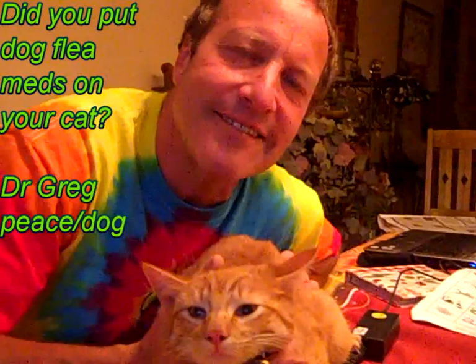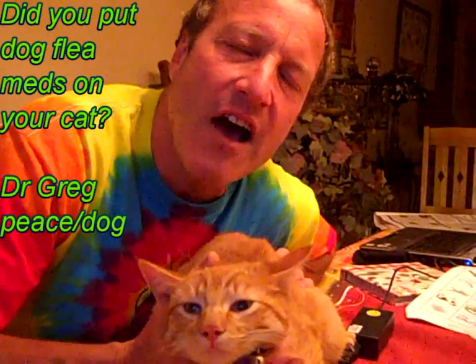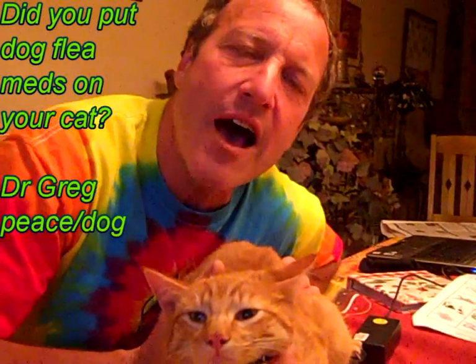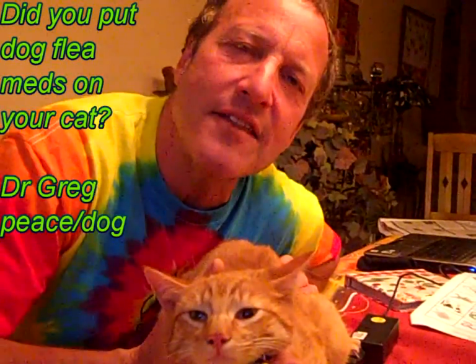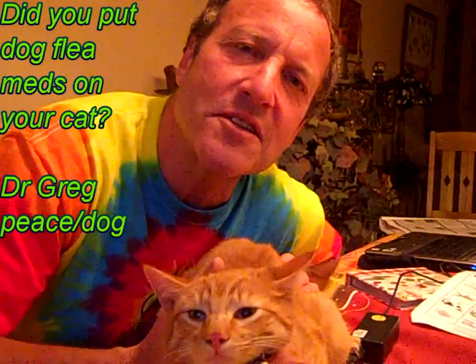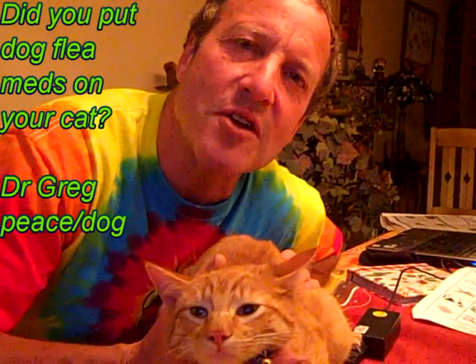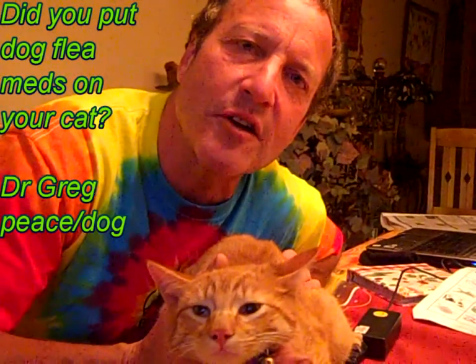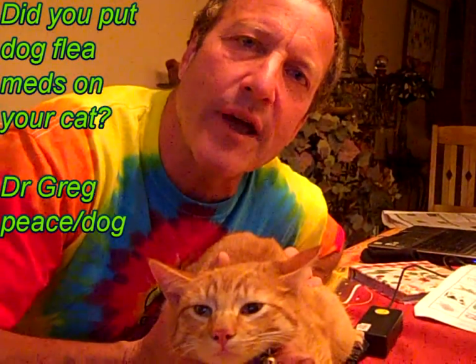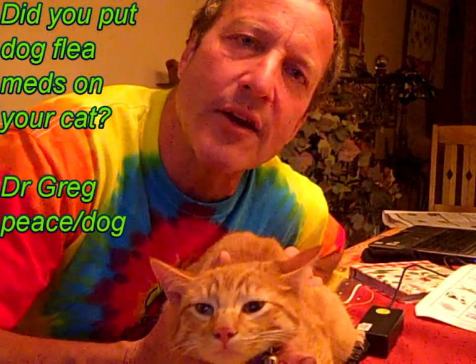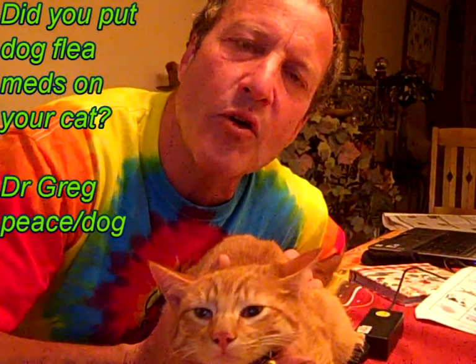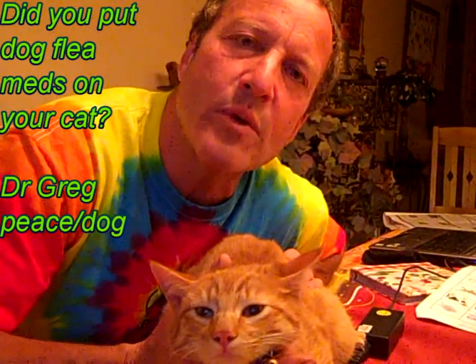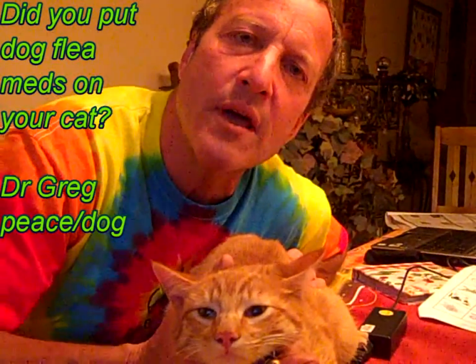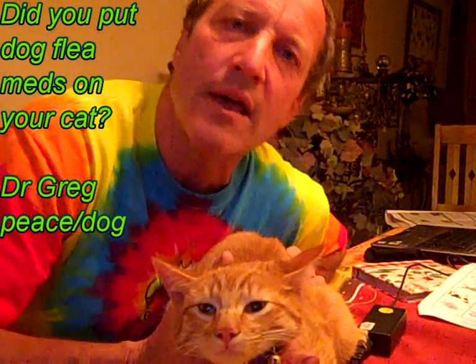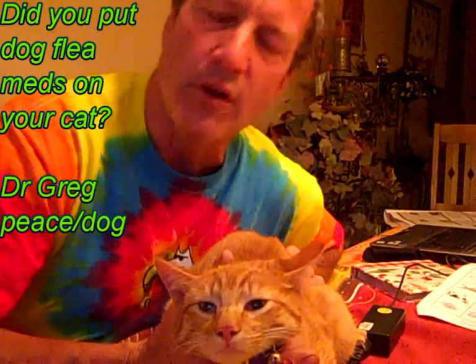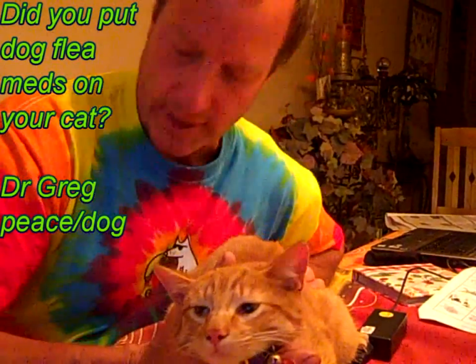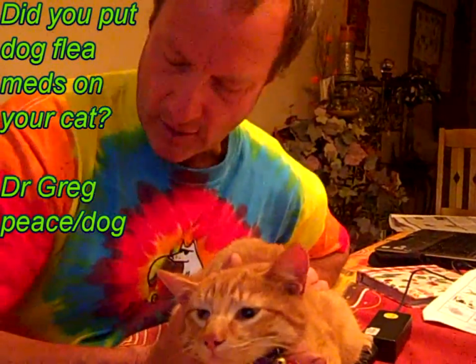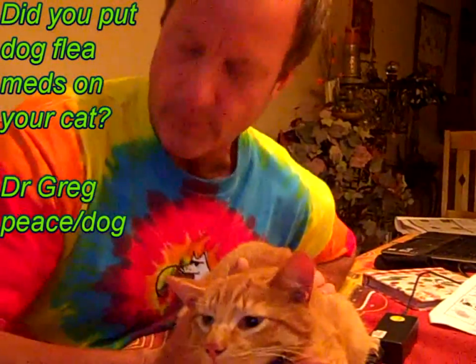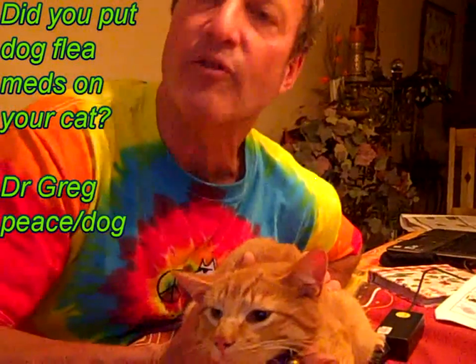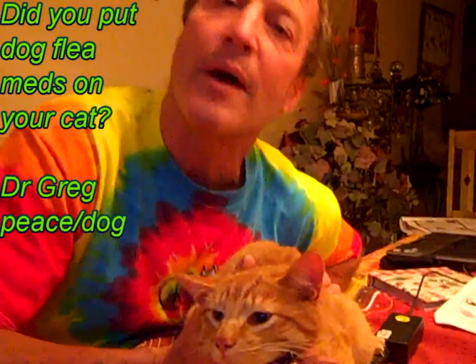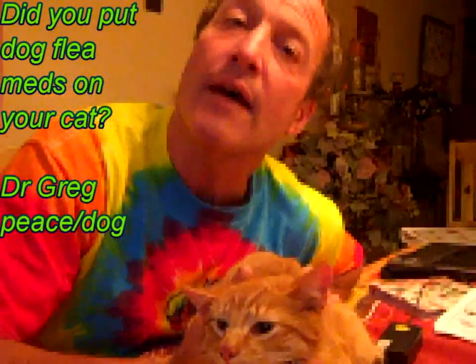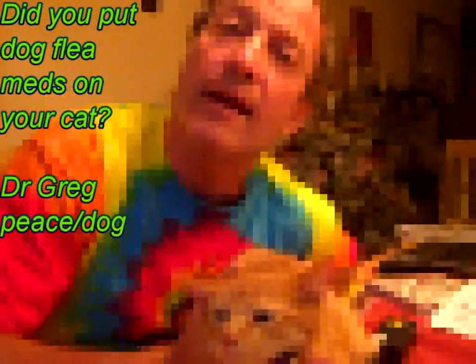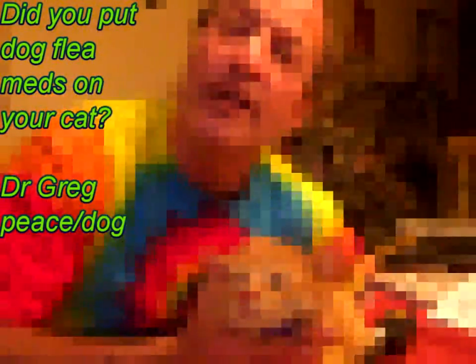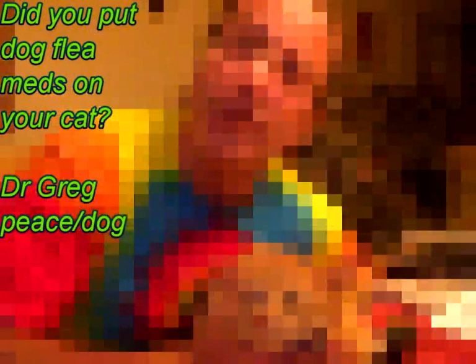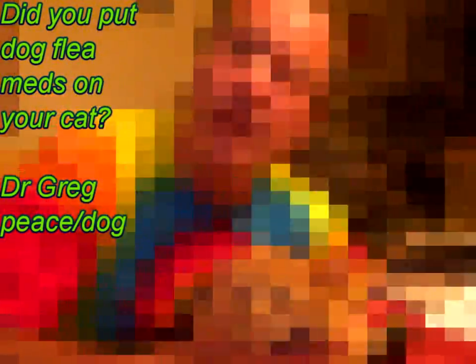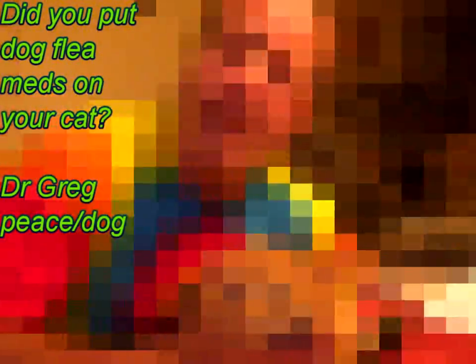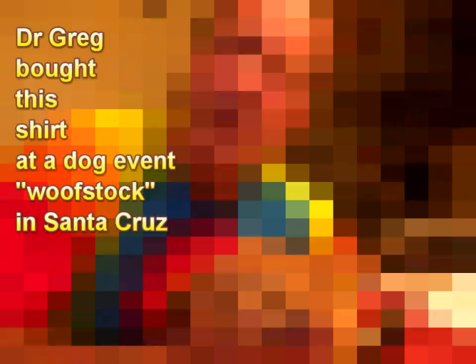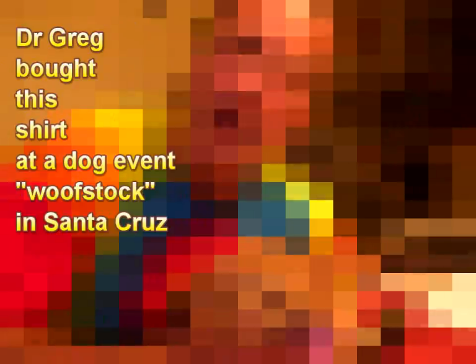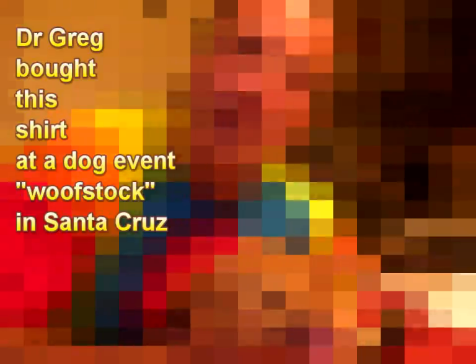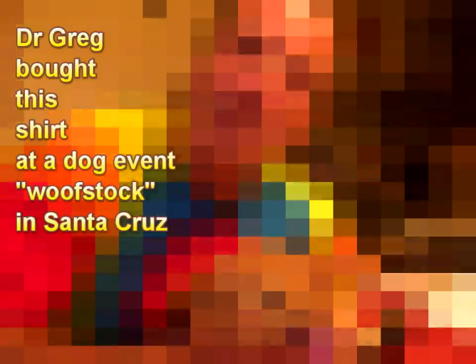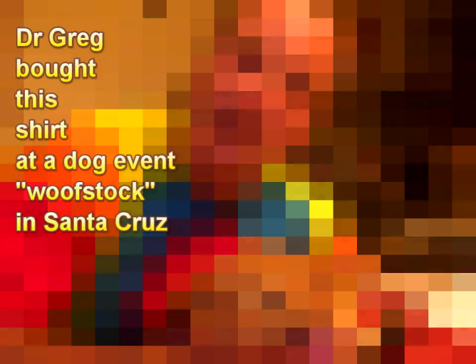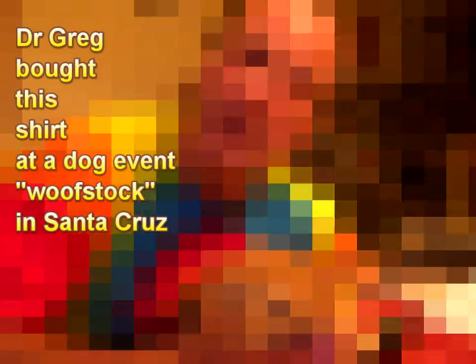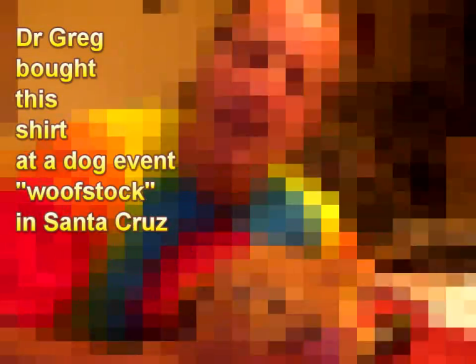Hi, this is Dr. Greg at home. You can tell from my tie-dyed shirt — I am a child of the 60s.